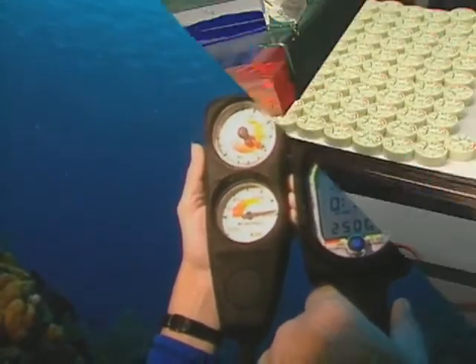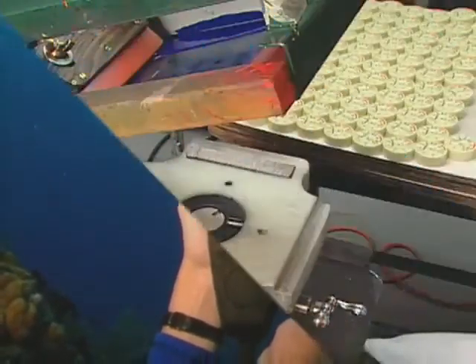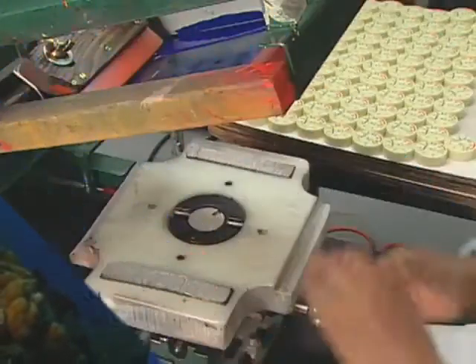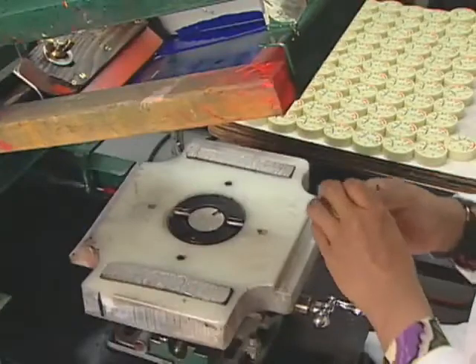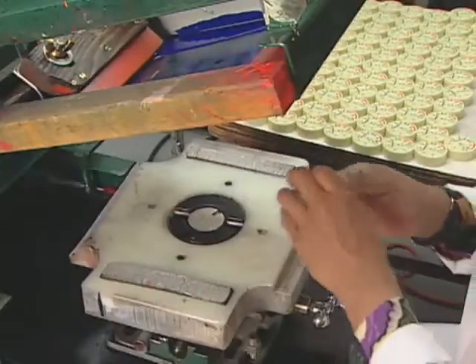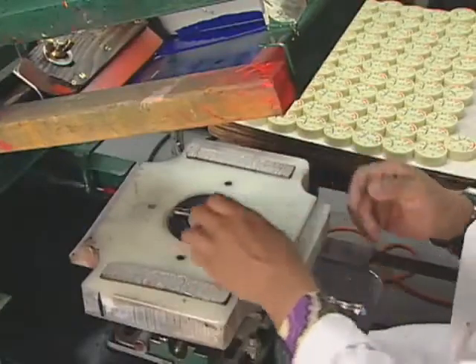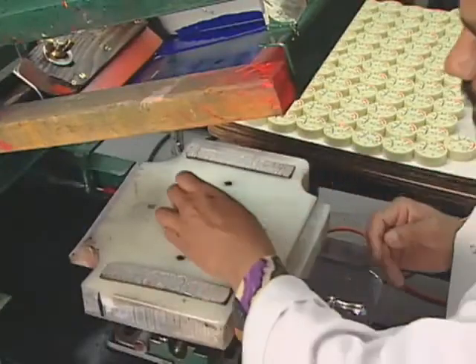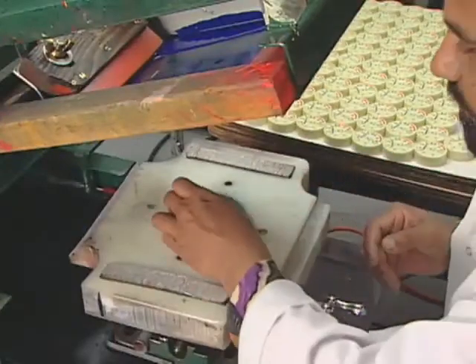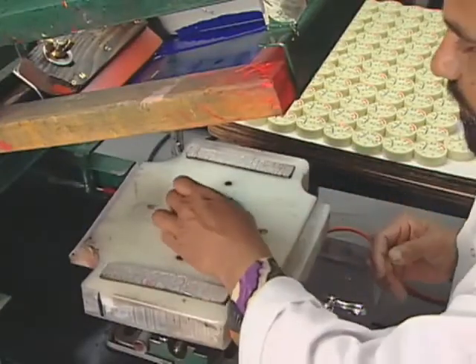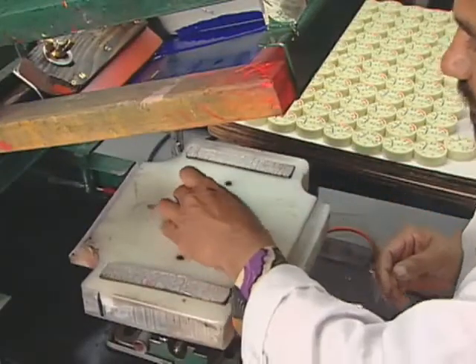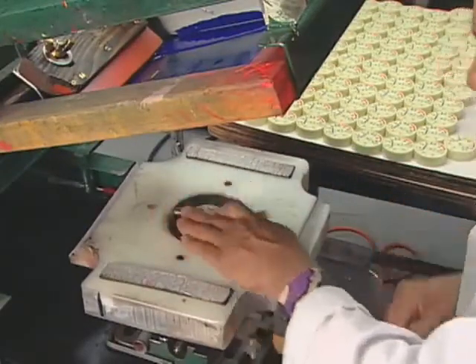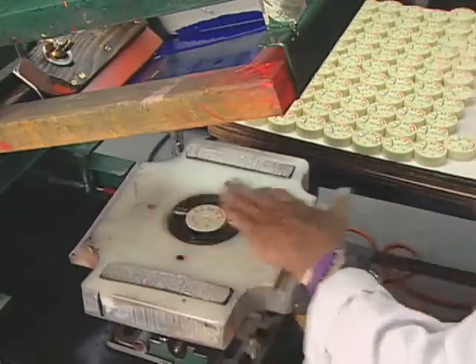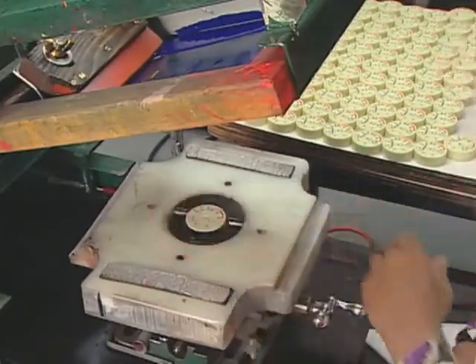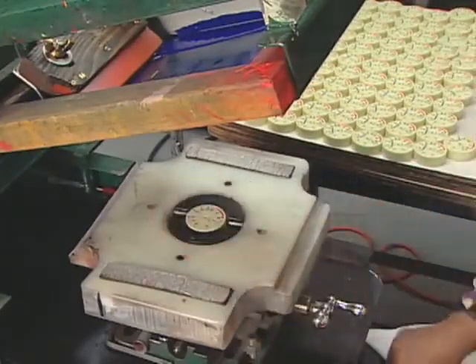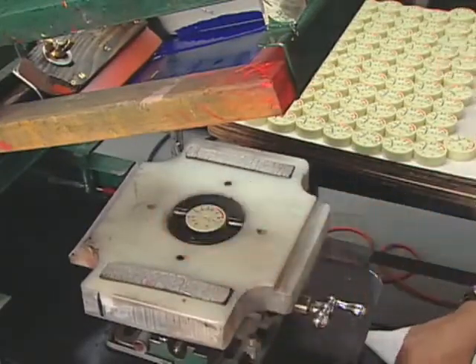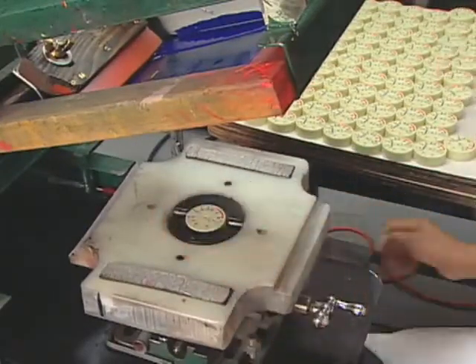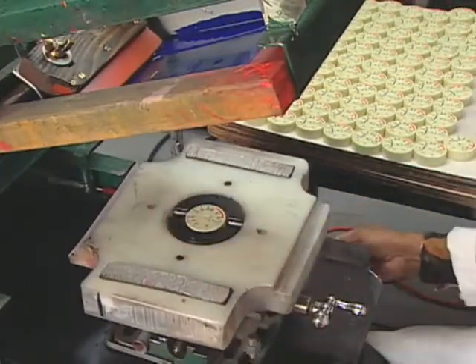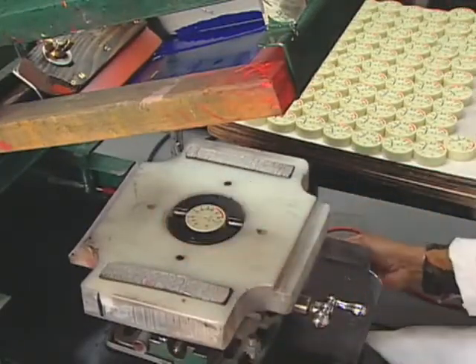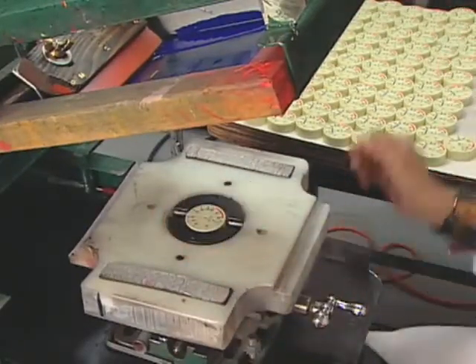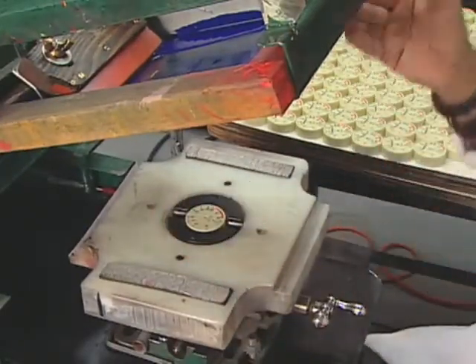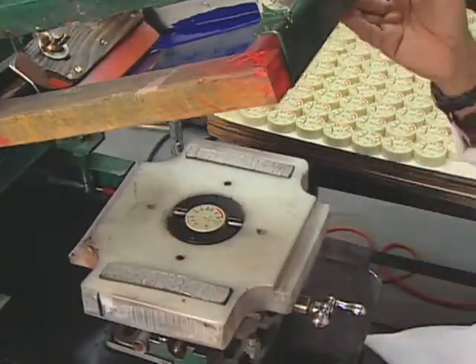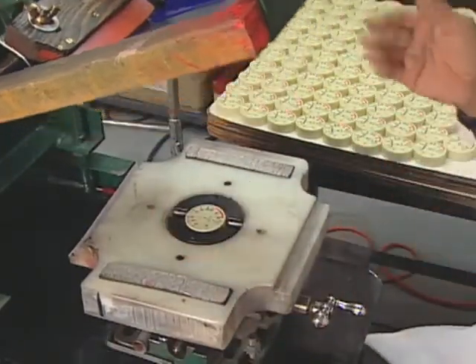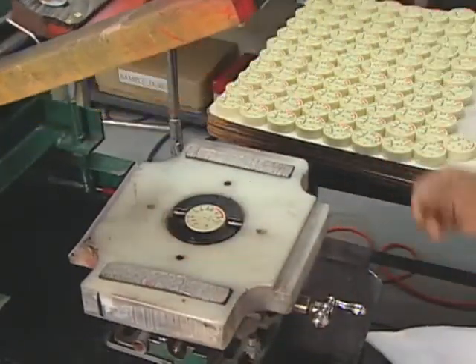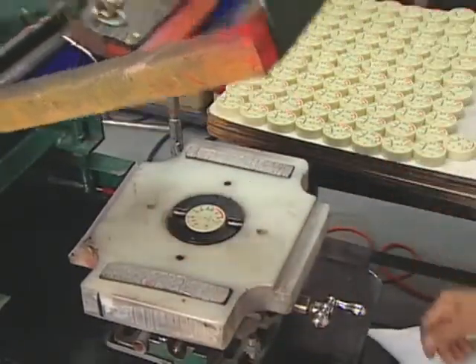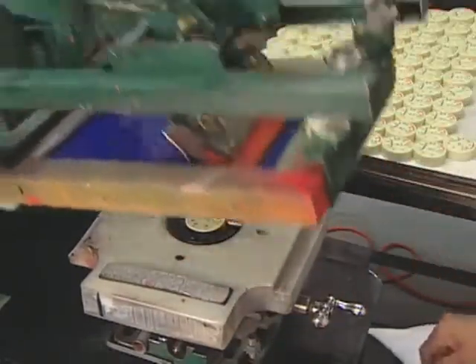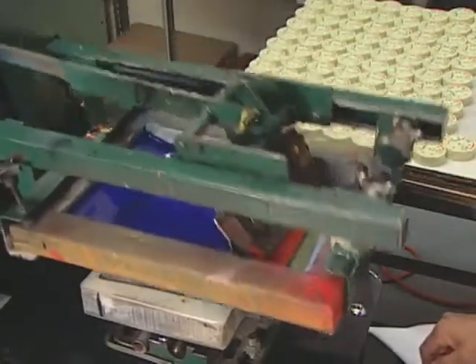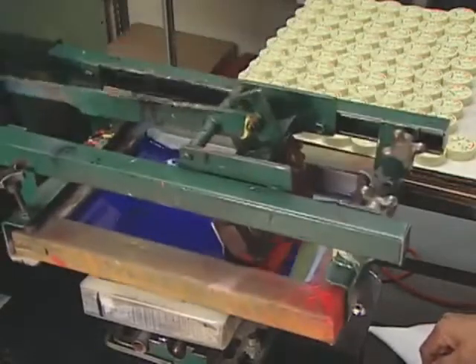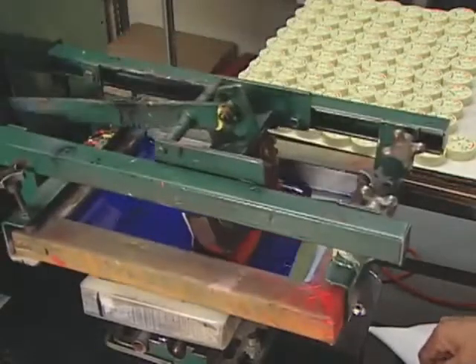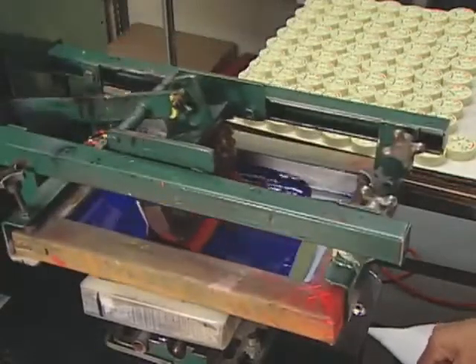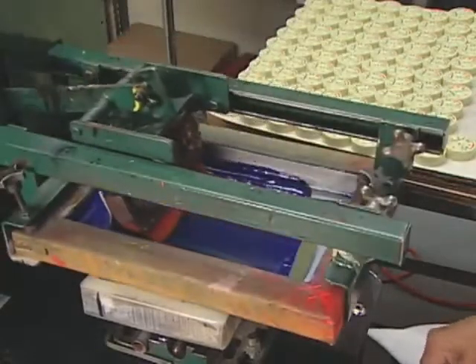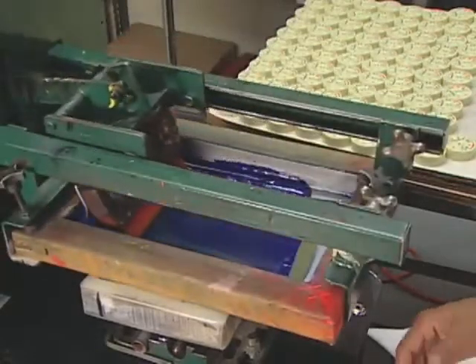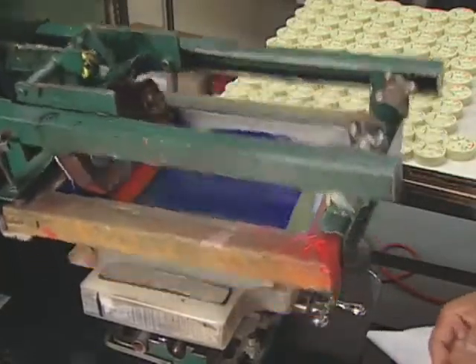Numbers, colors and dots are silkscreened on the gauge's face. Every color requires an individual screen.